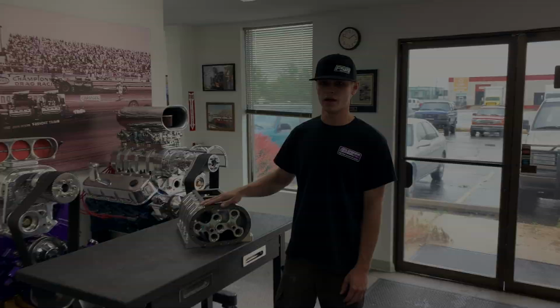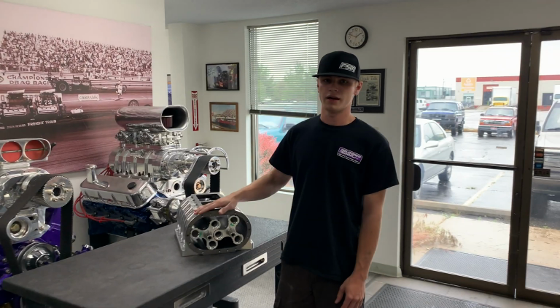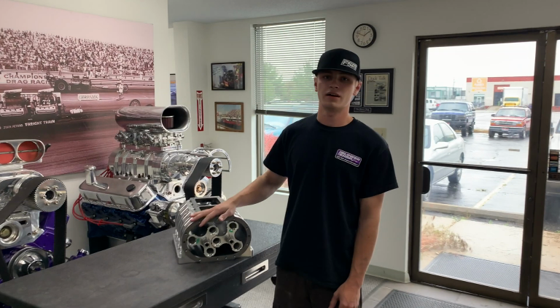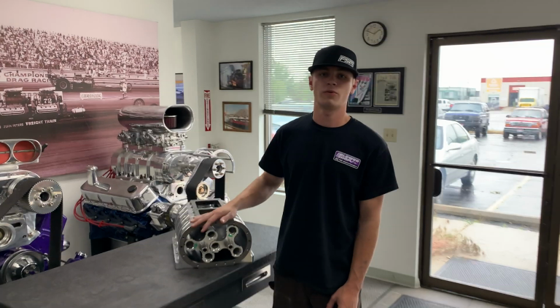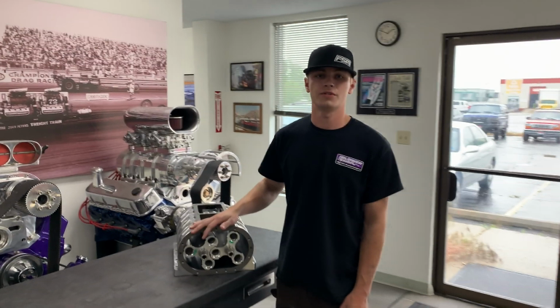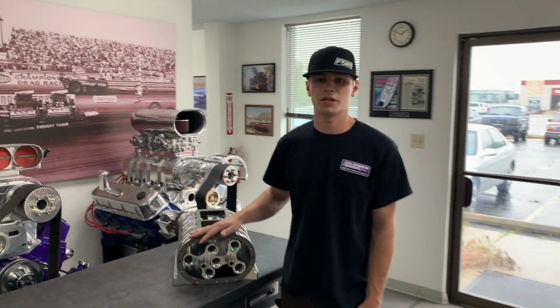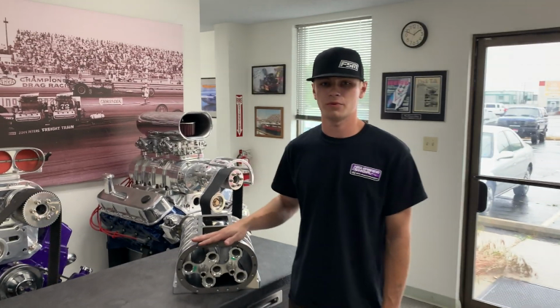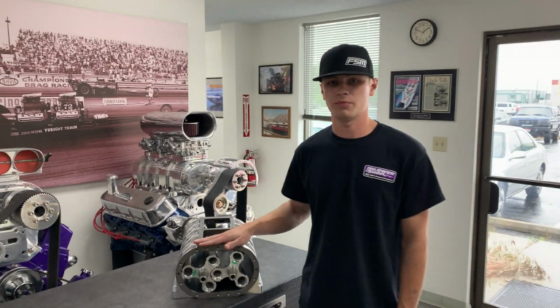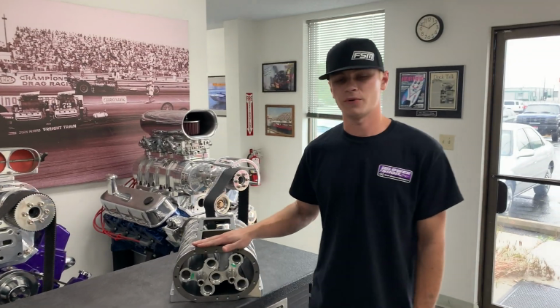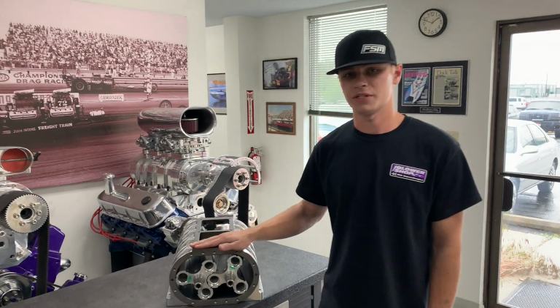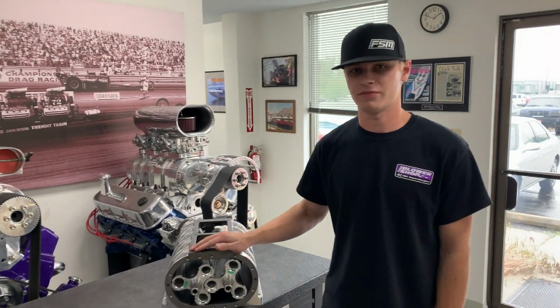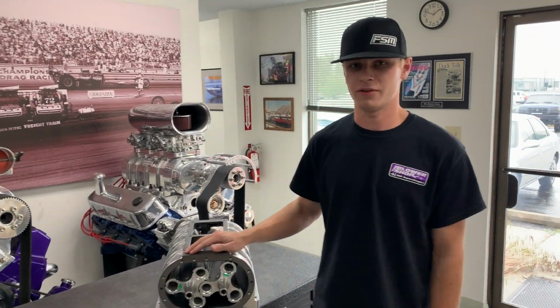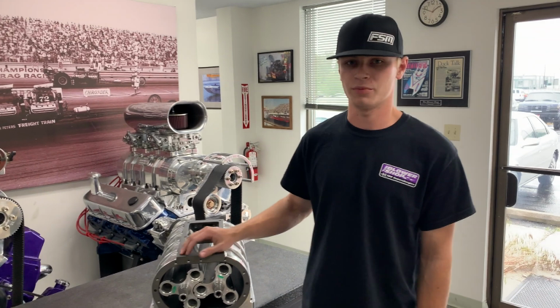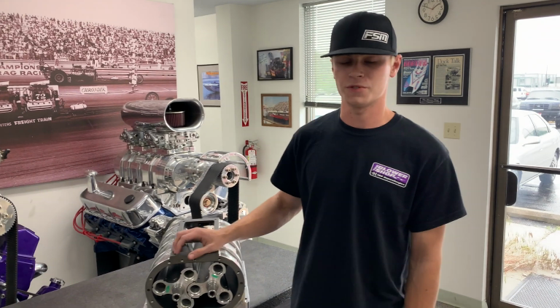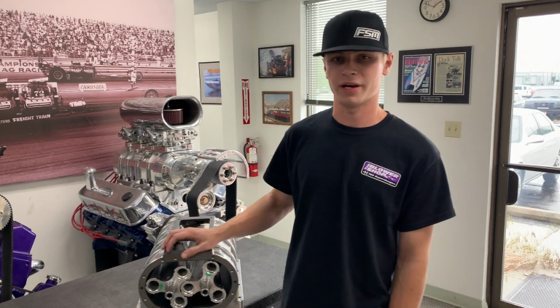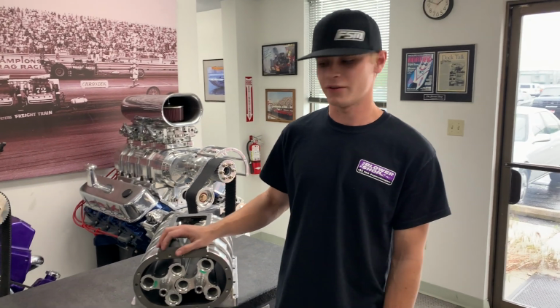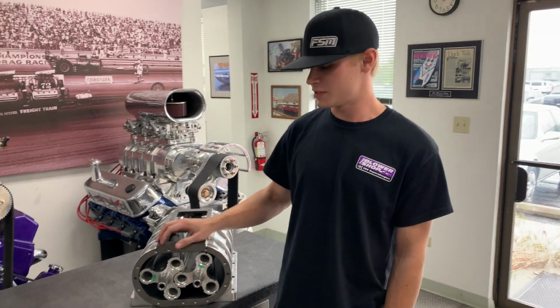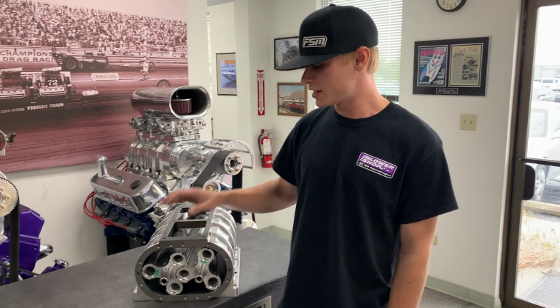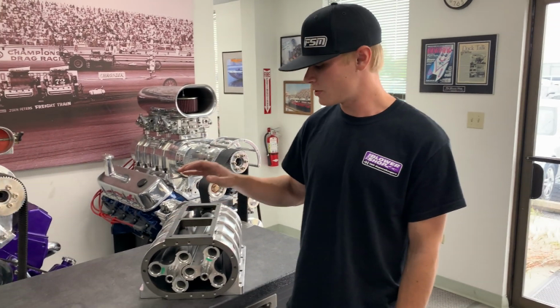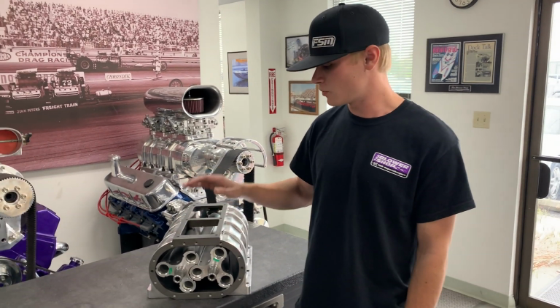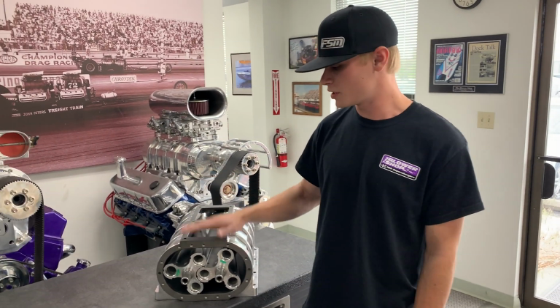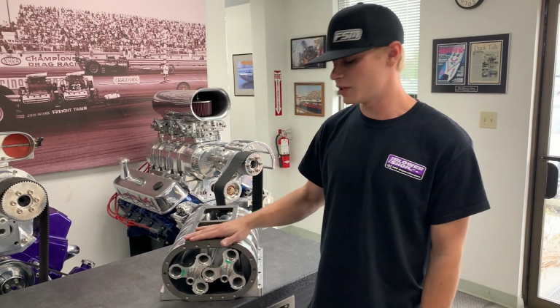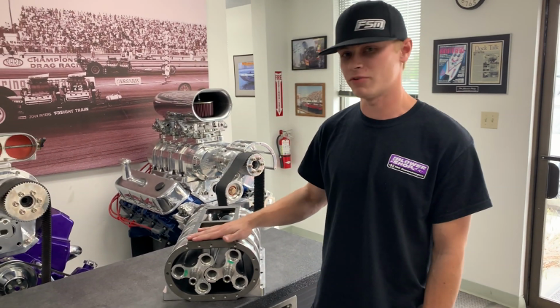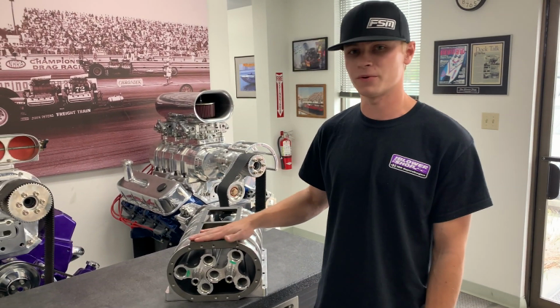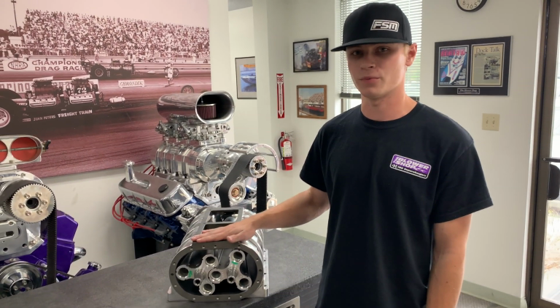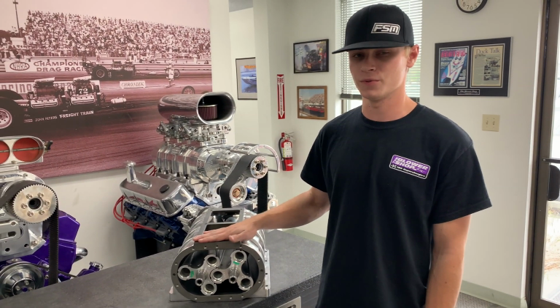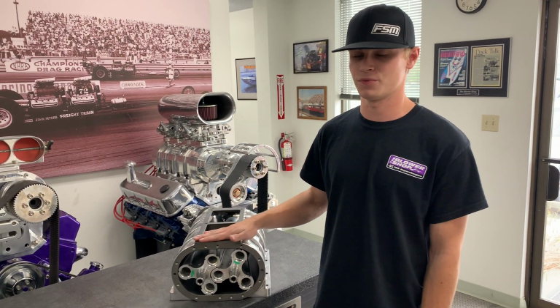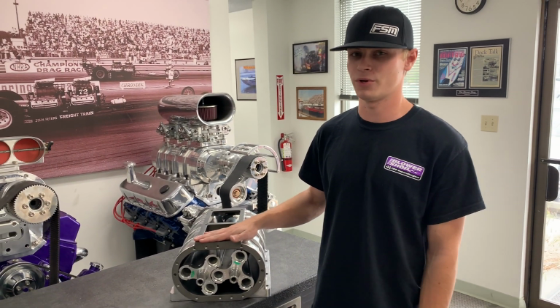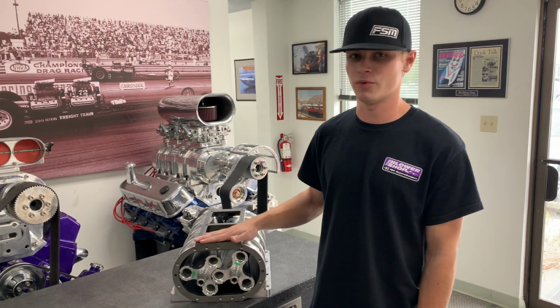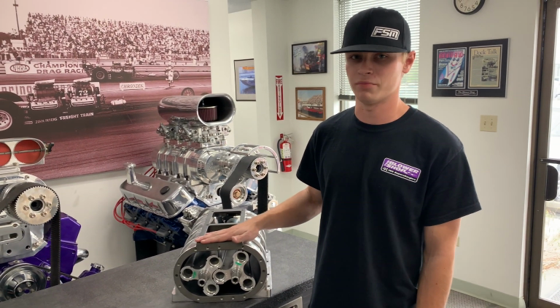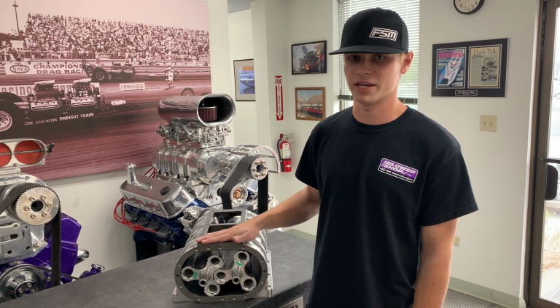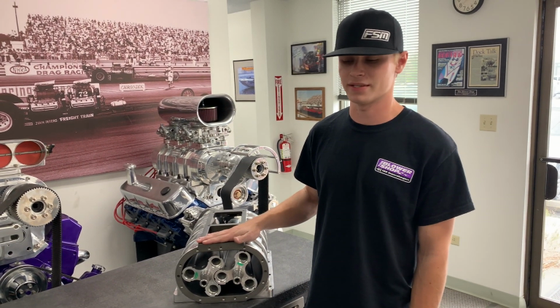Hi everyone, Jacob with The Blower Shop for another Boost Bio, and today we want to give a little Roots 101 basics.